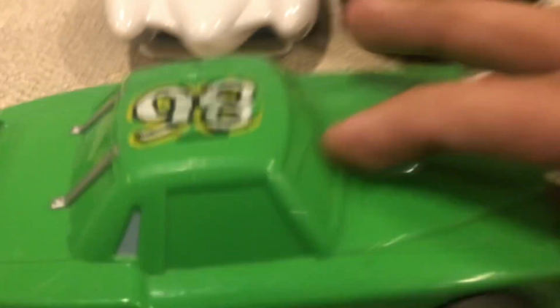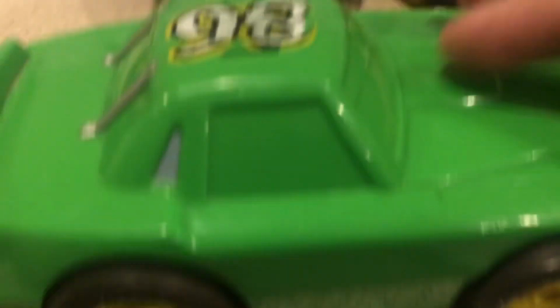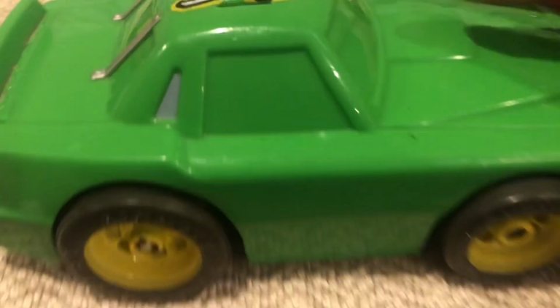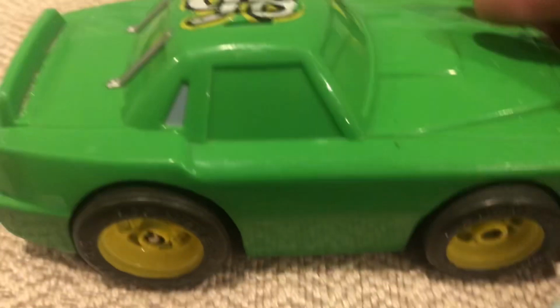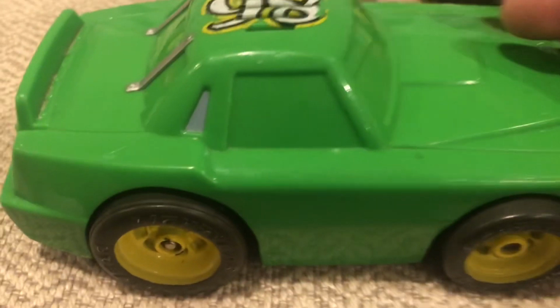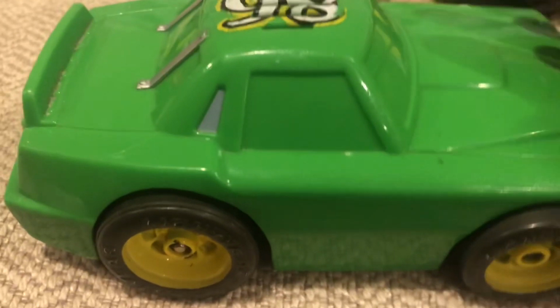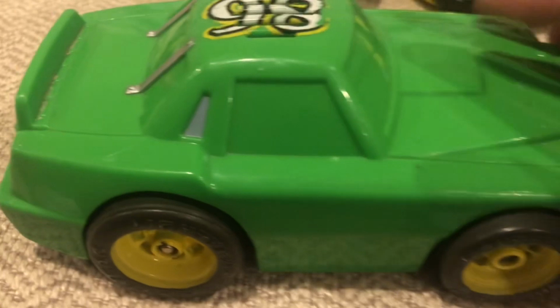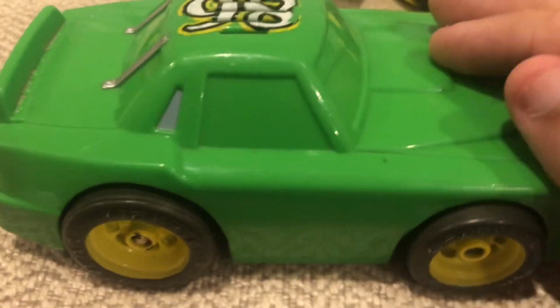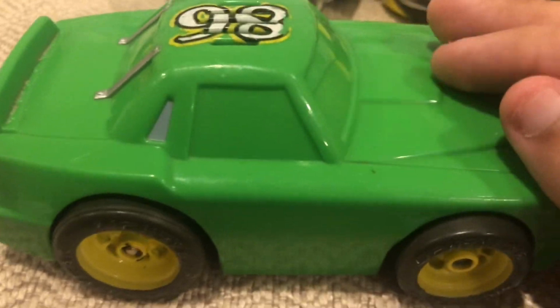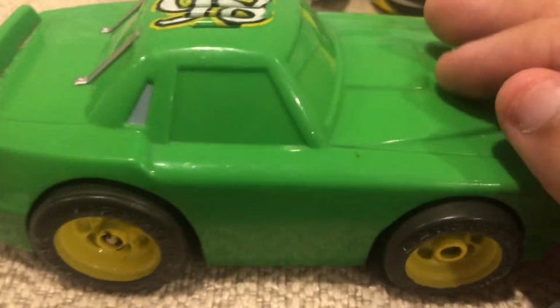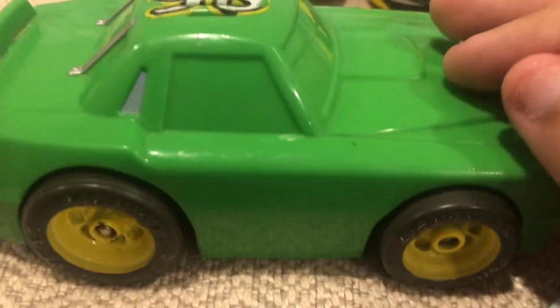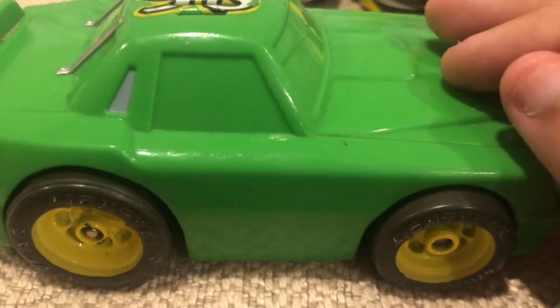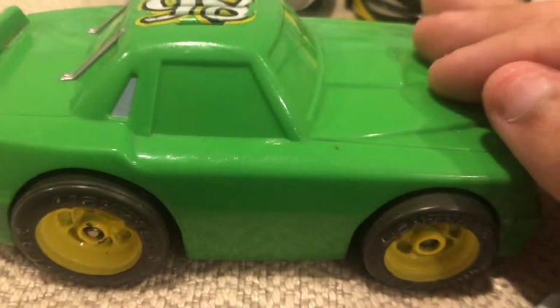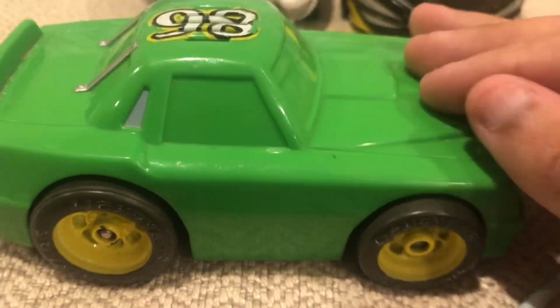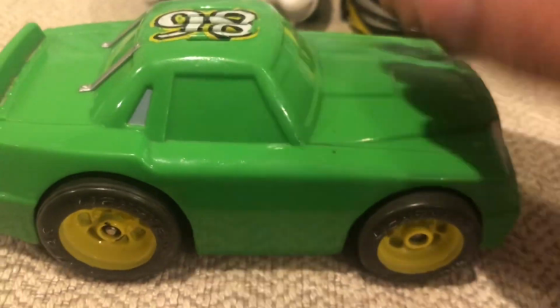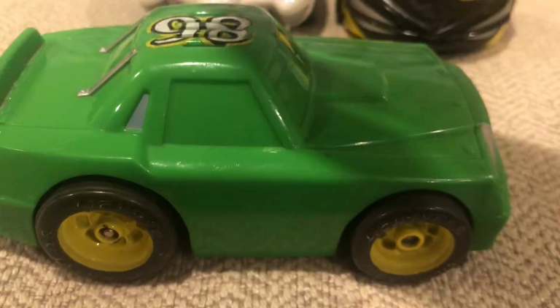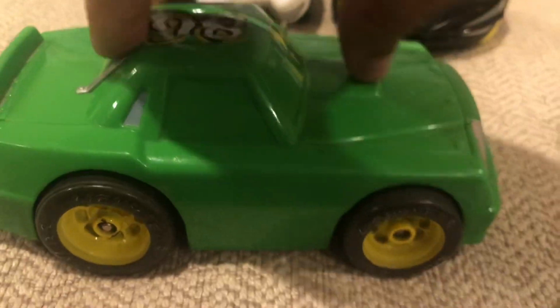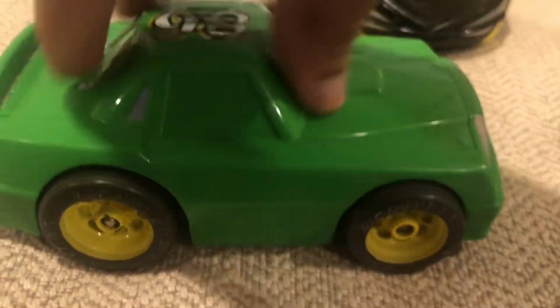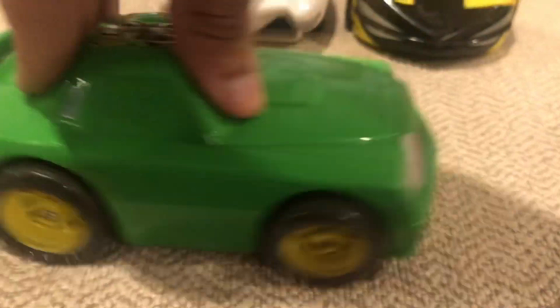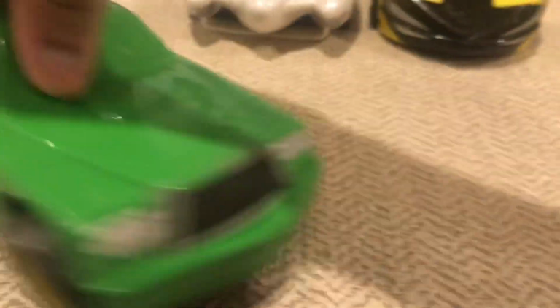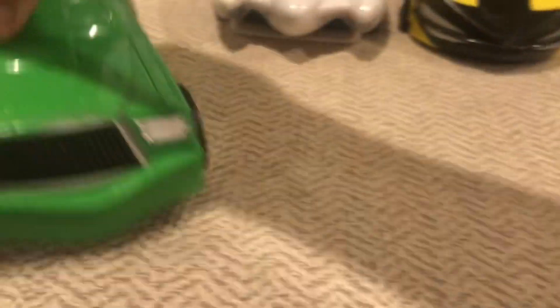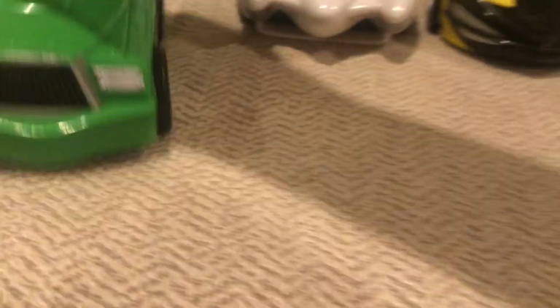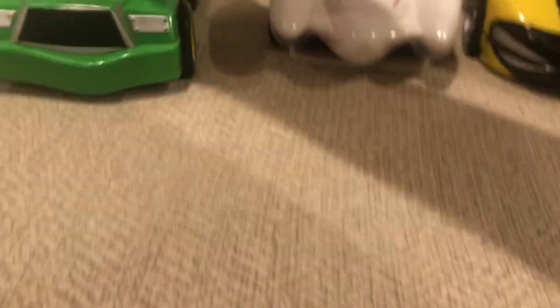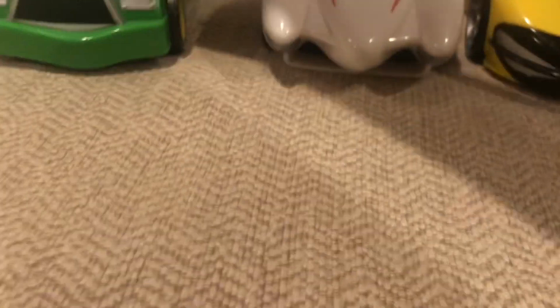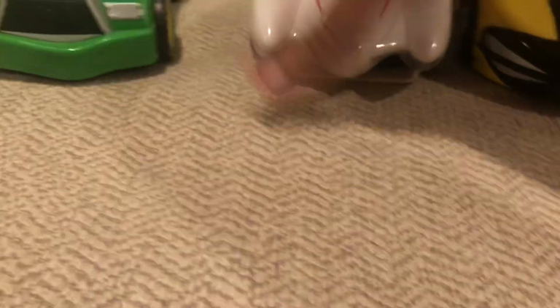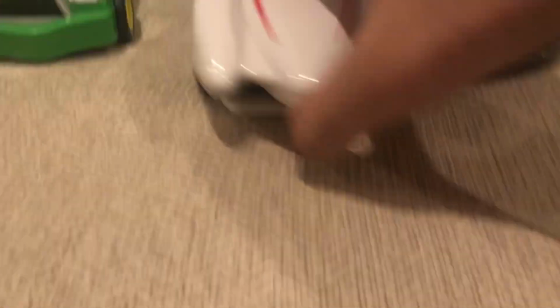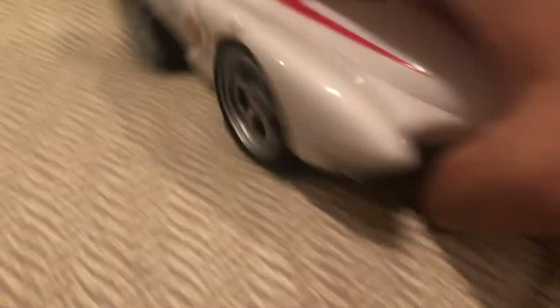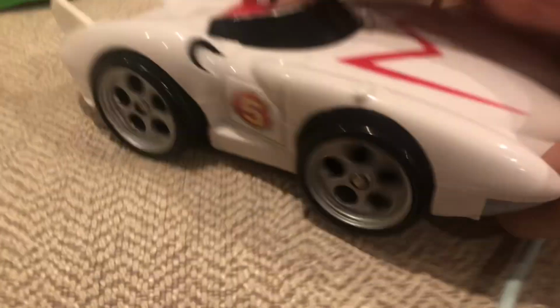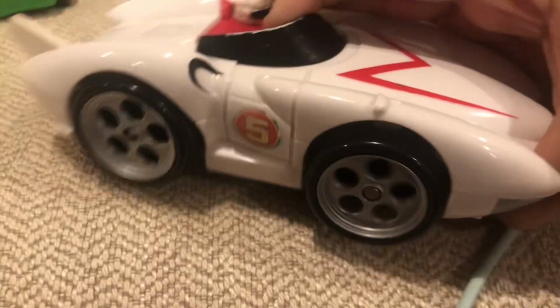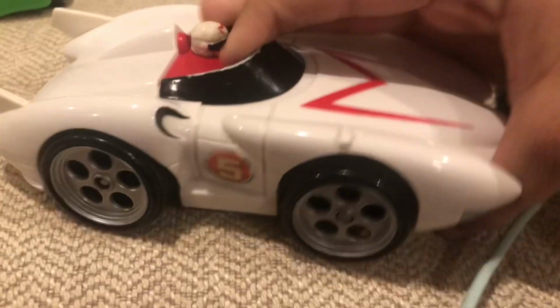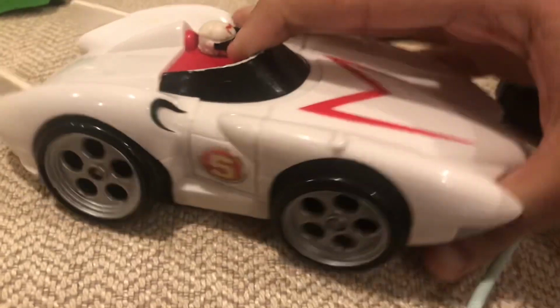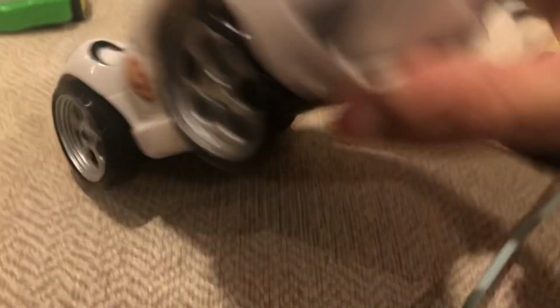This car has the same colors as John Deere, green and yellow. Here's the Mach 5.